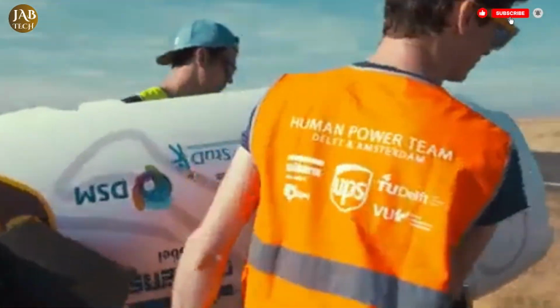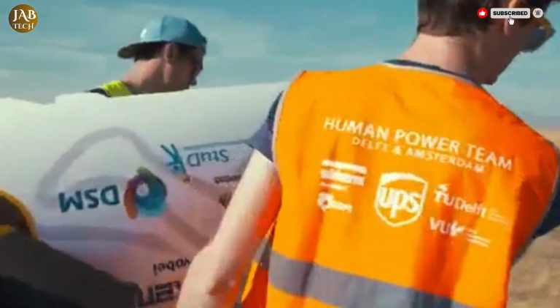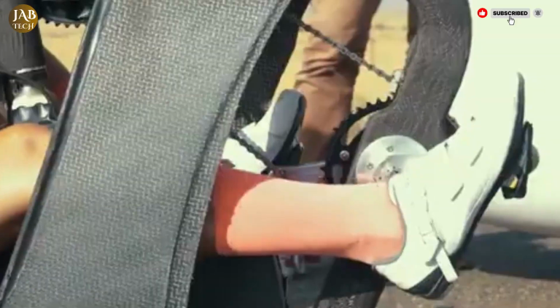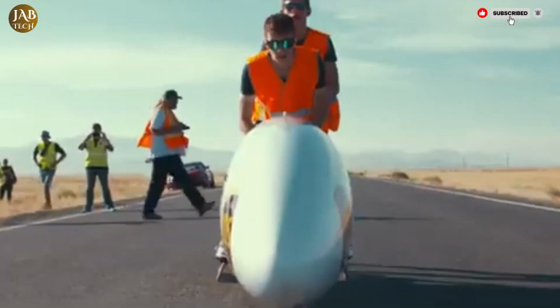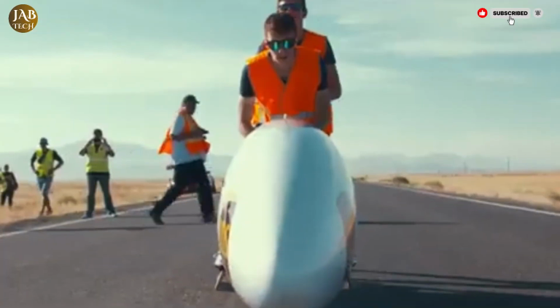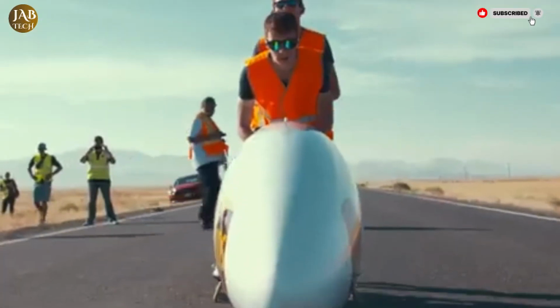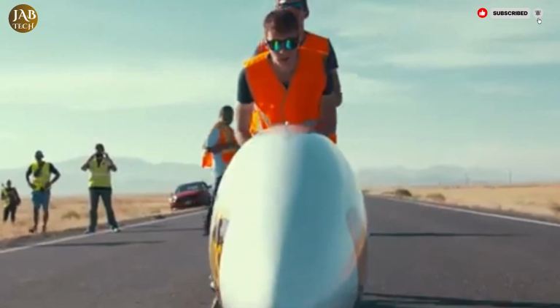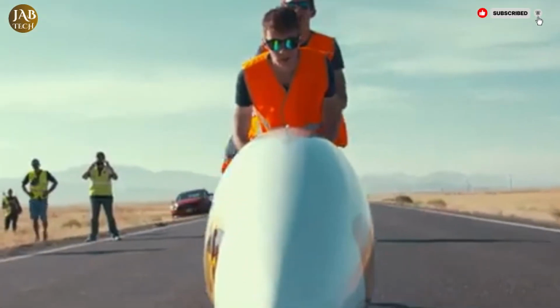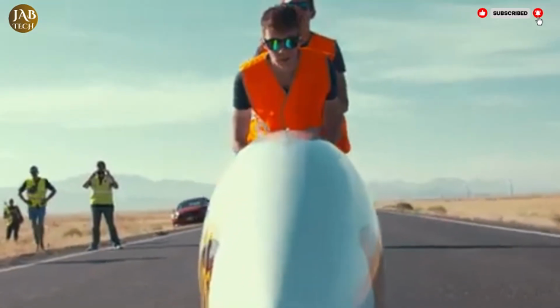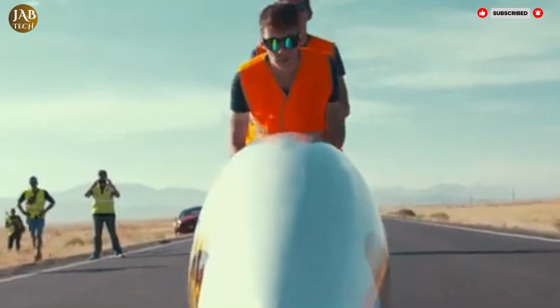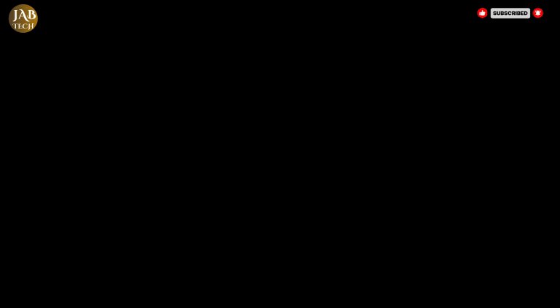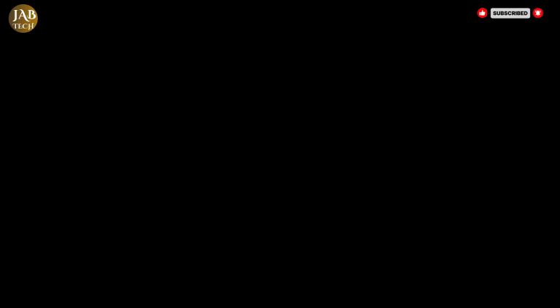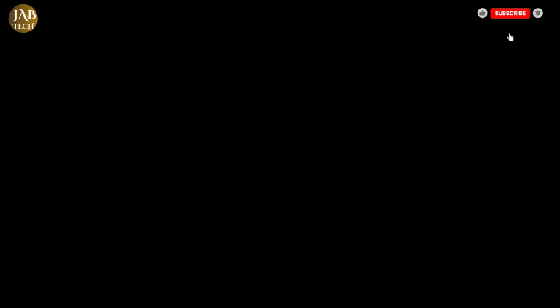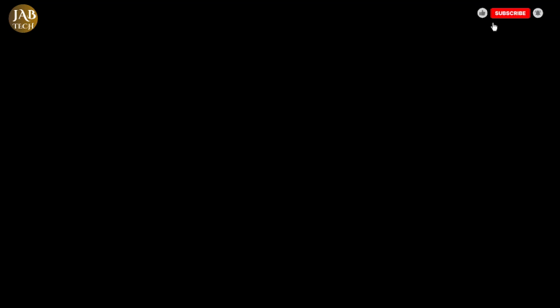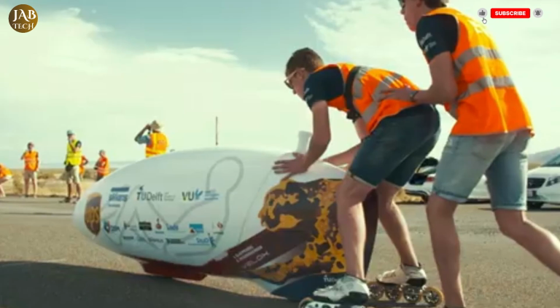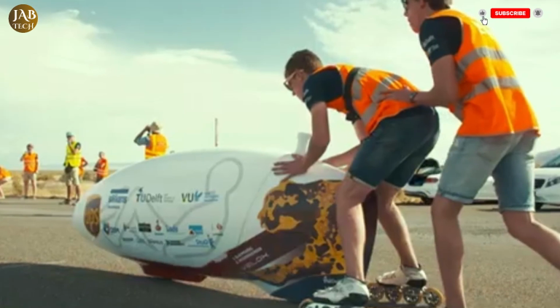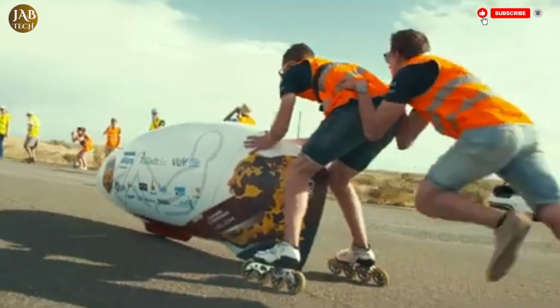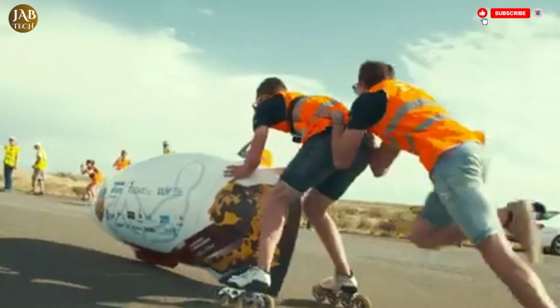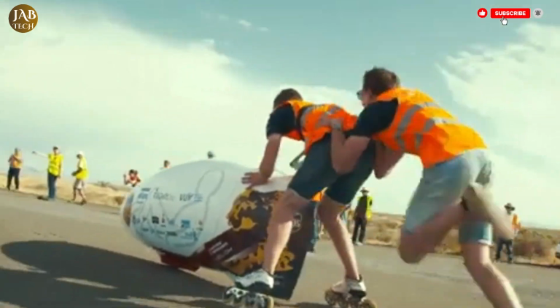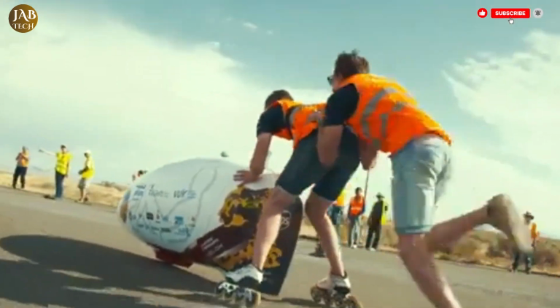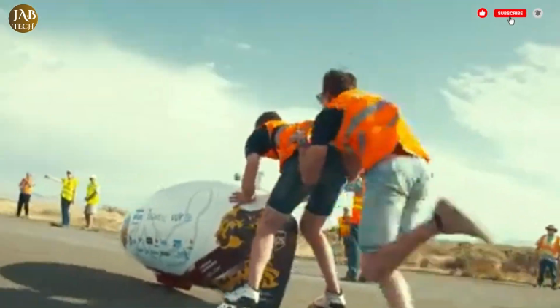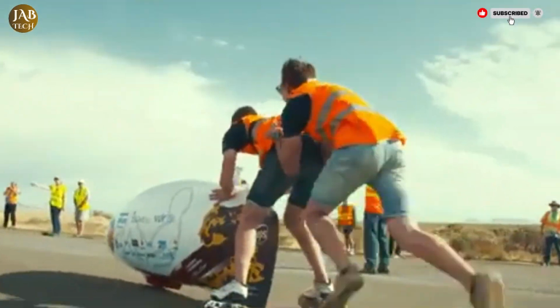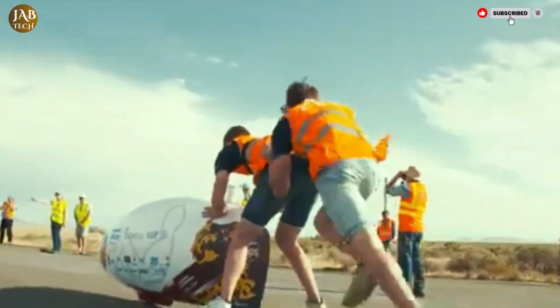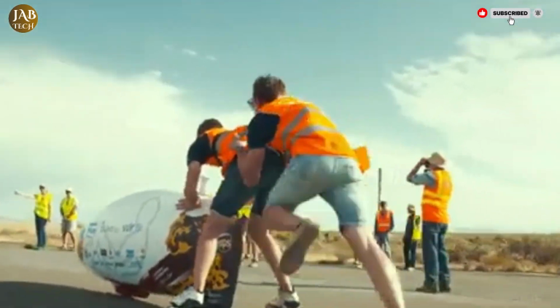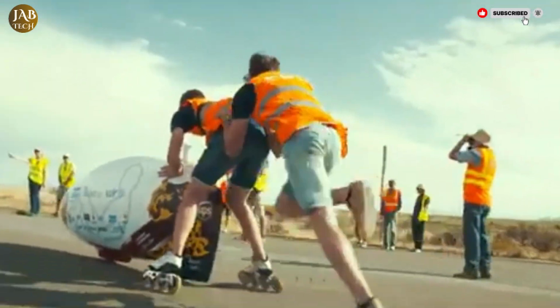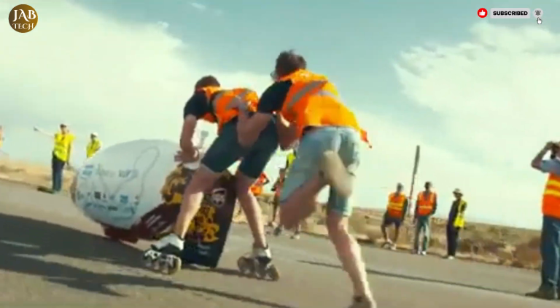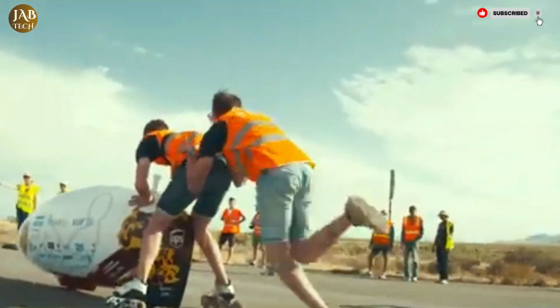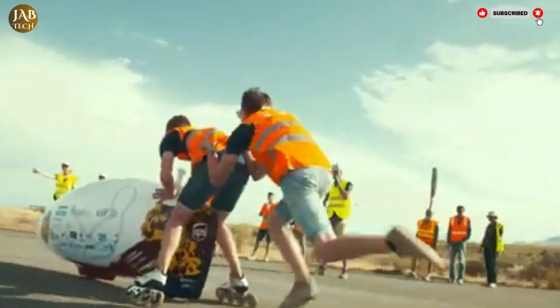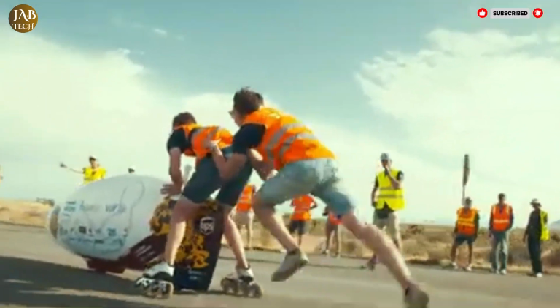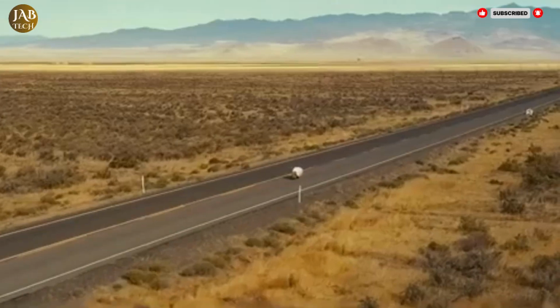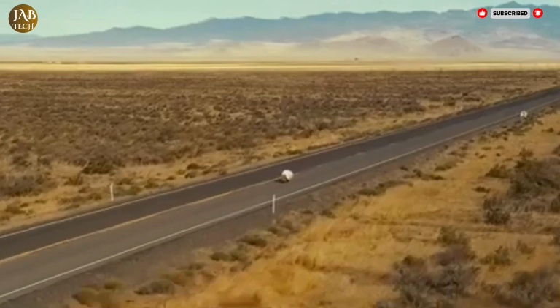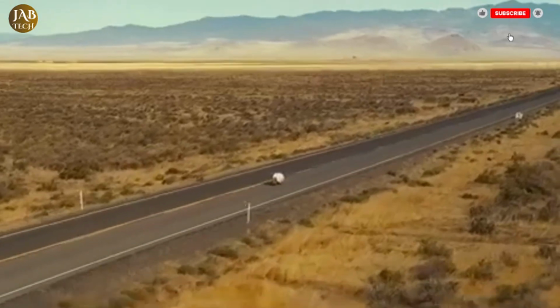With the Velo X9, the Human Power Team is not just redefining what's possible on two wheels. They're proving what human ingenuity, teamwork and sheer determination can achieve.